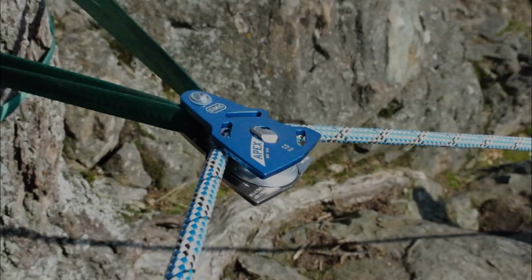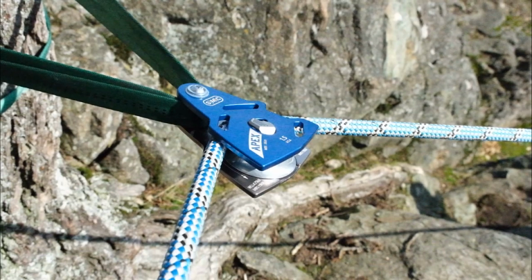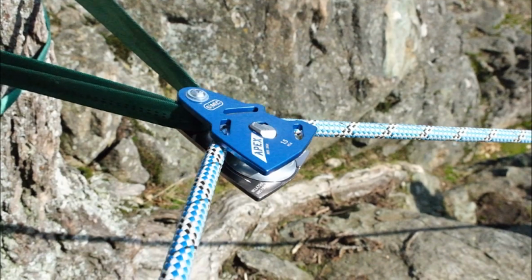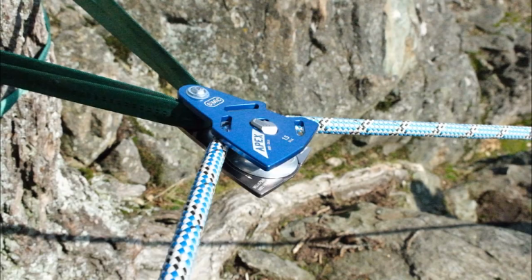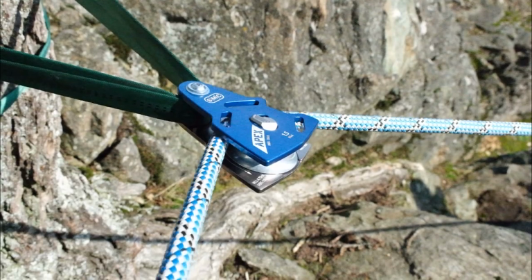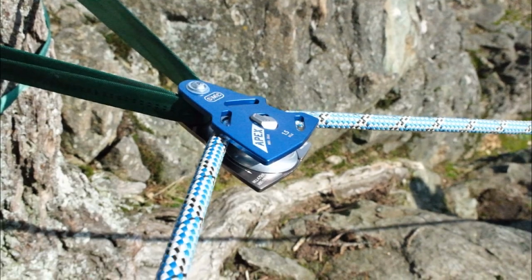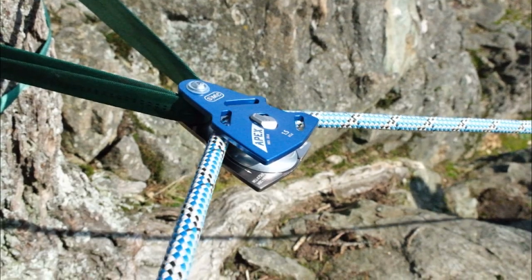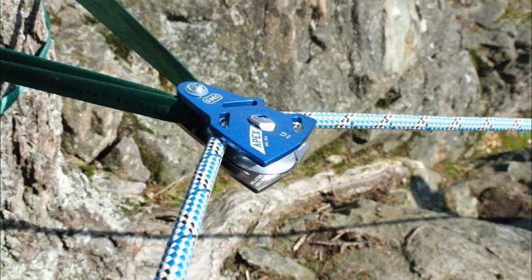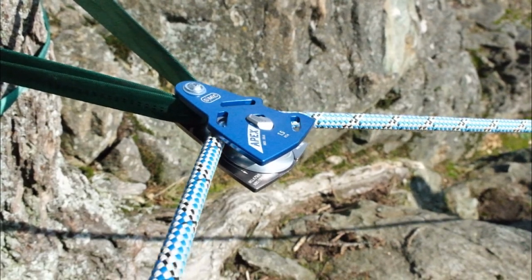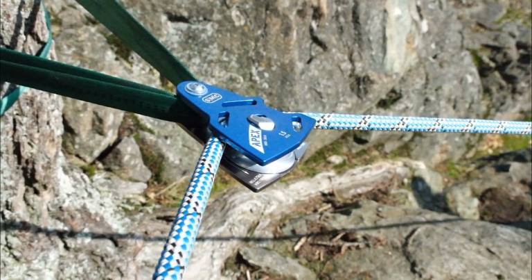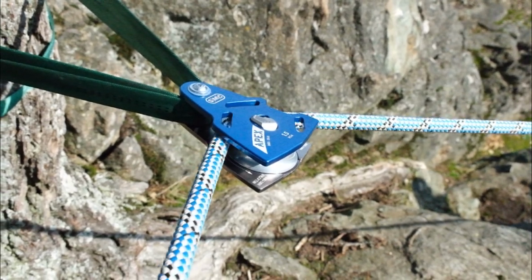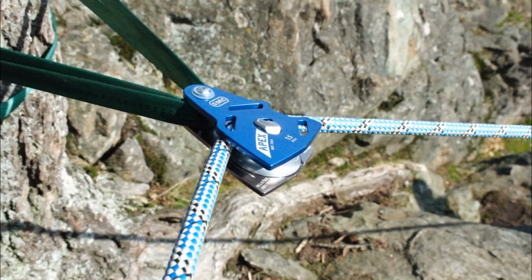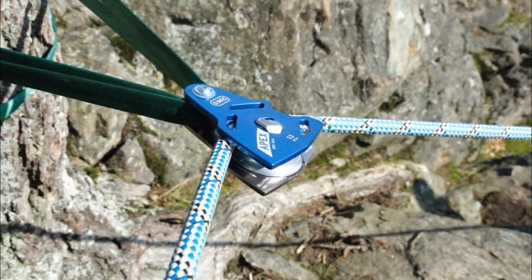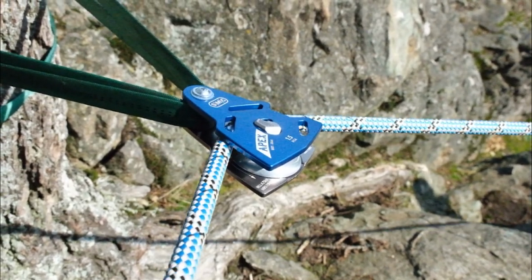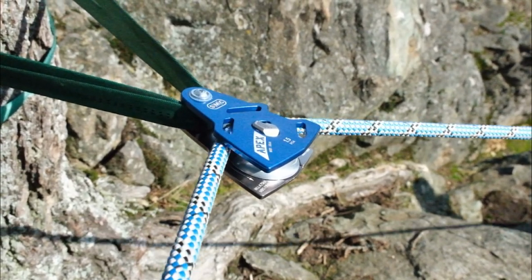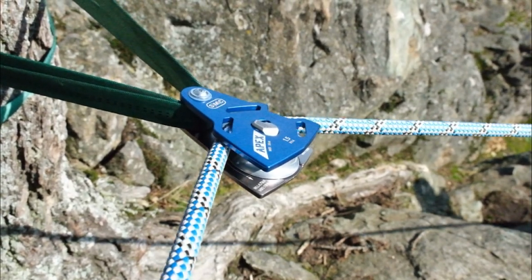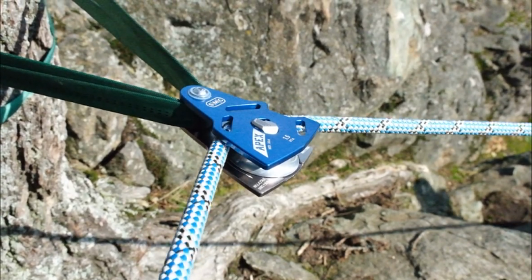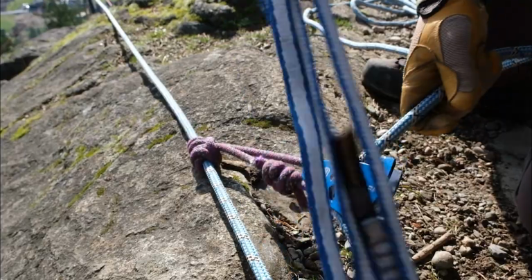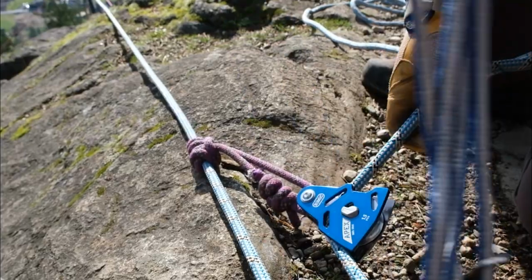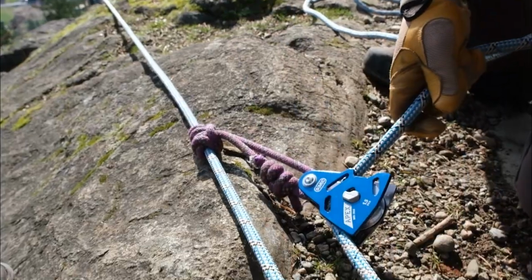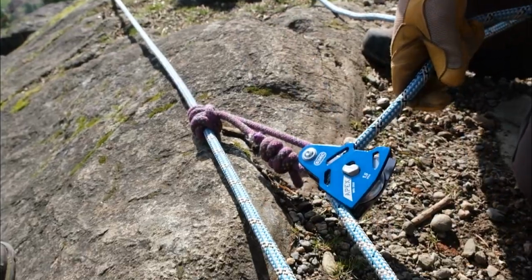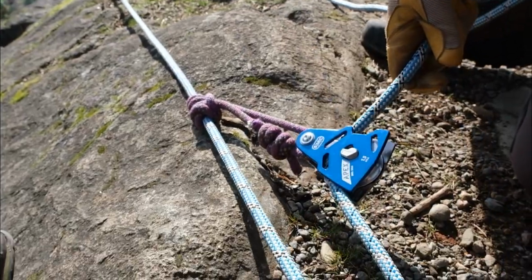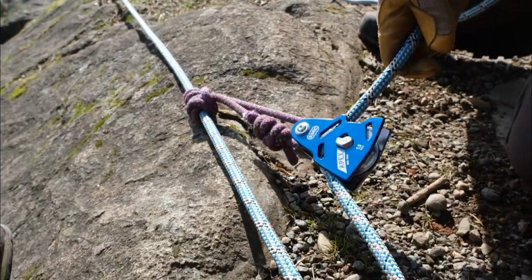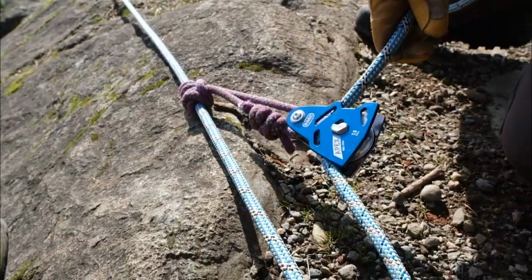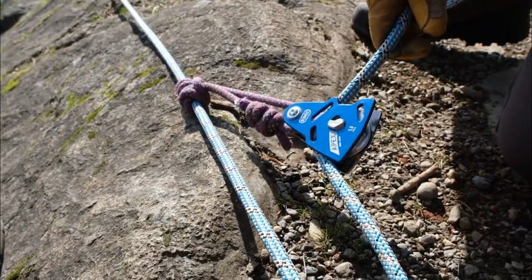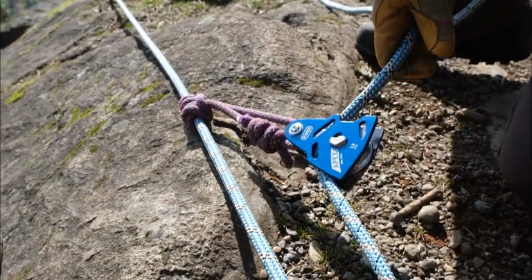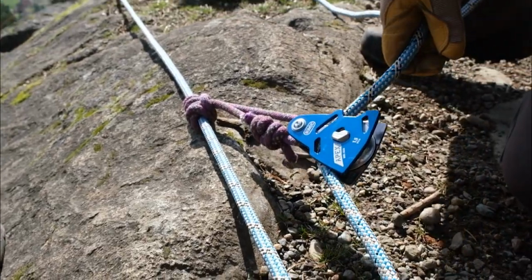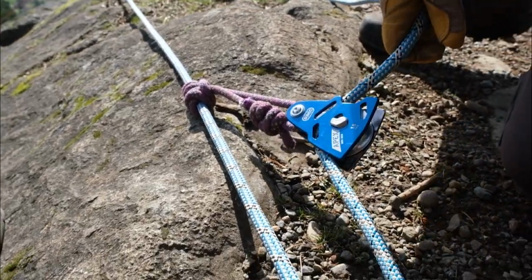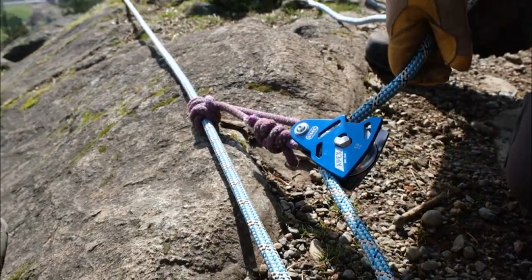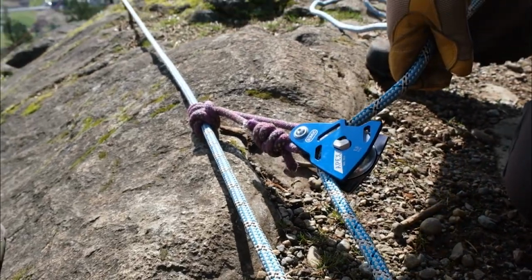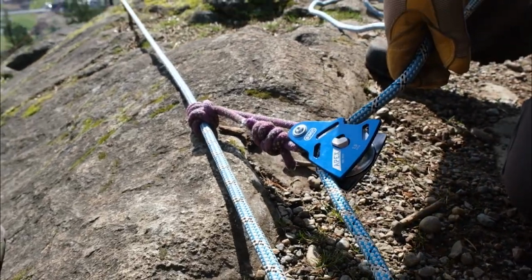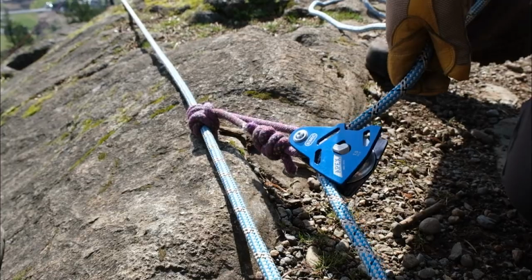The Apex Direct is a robust compact pulley designed to connect directly to rope or webbing without a carabiner.